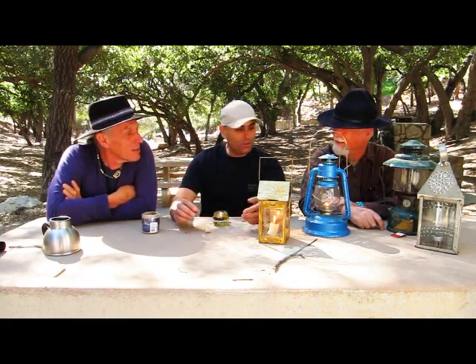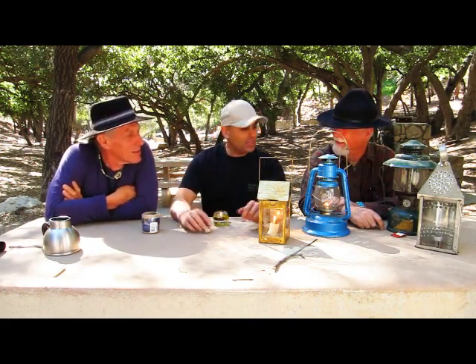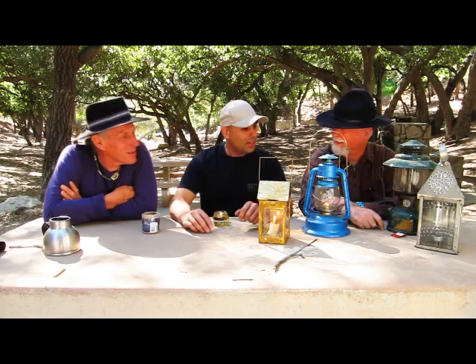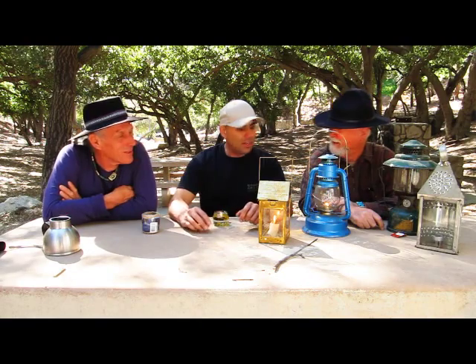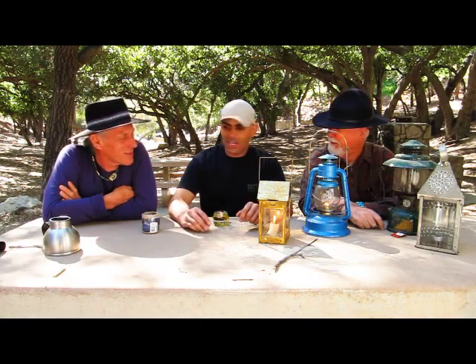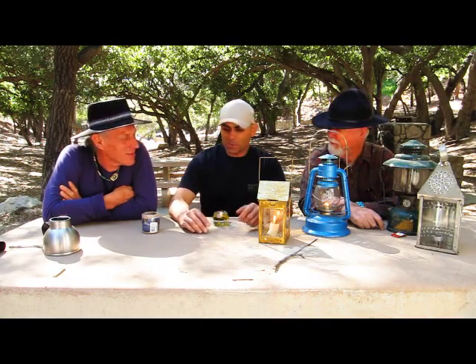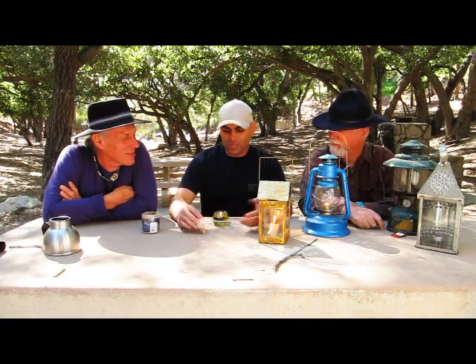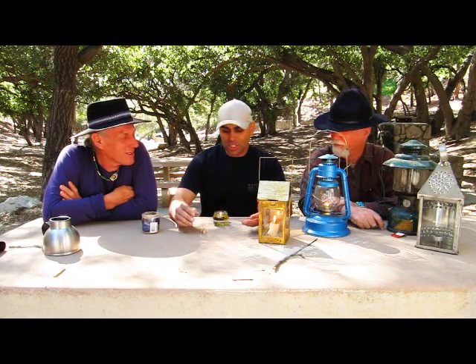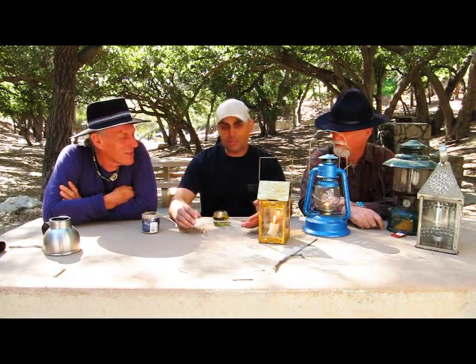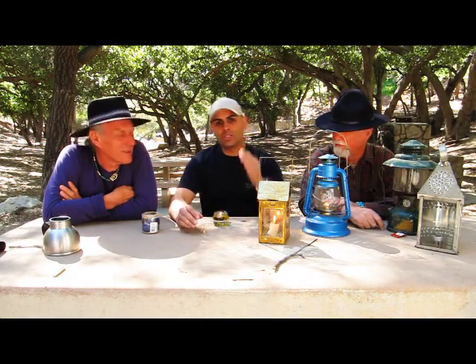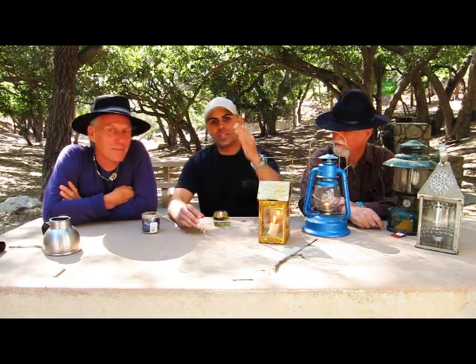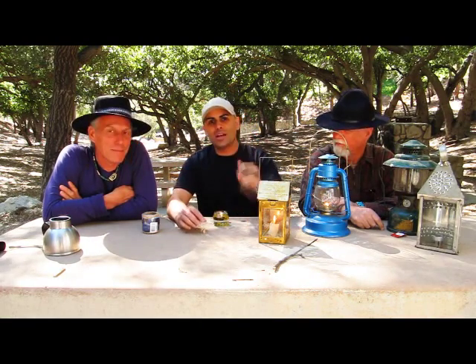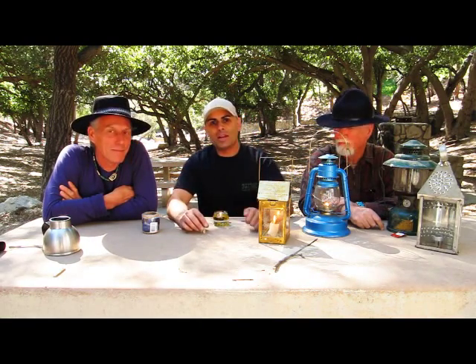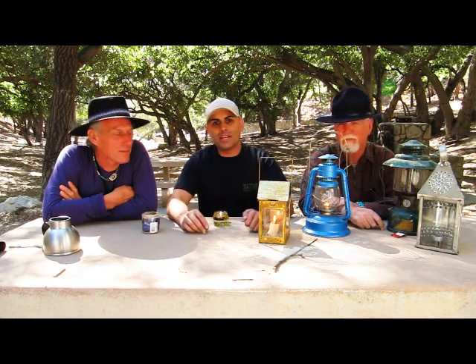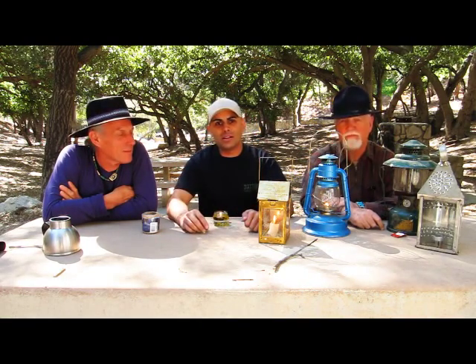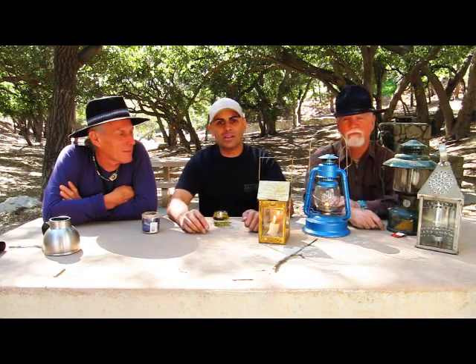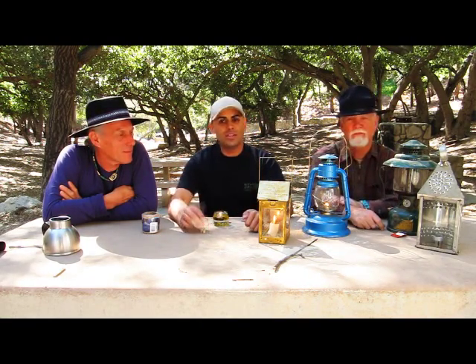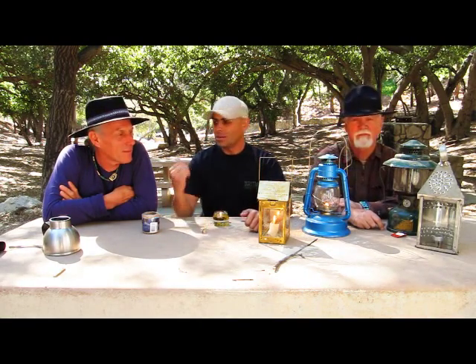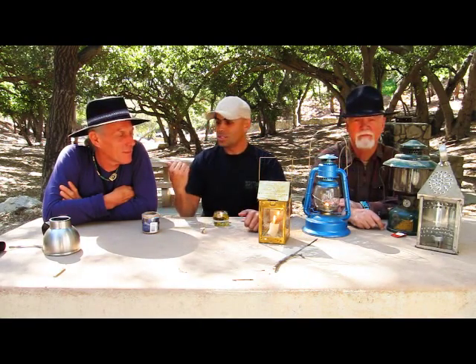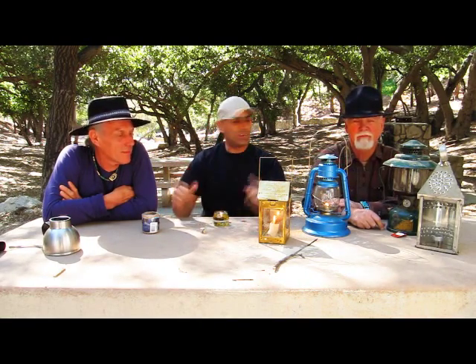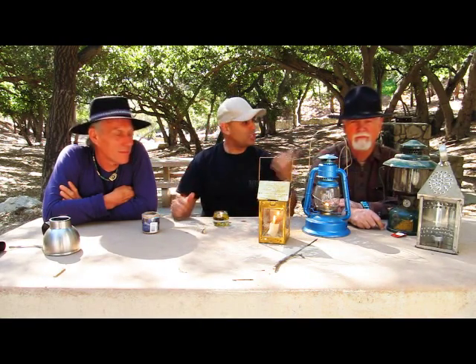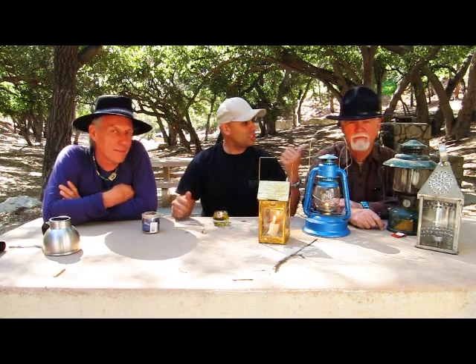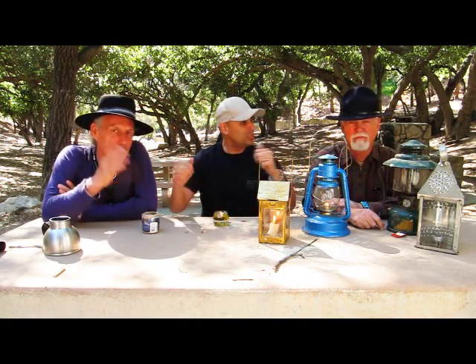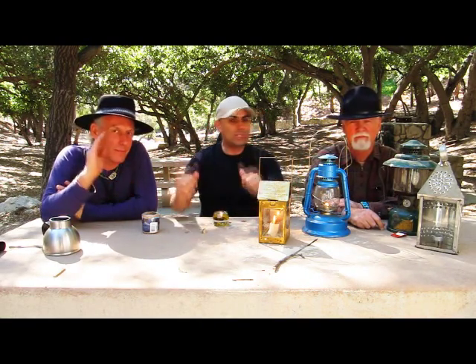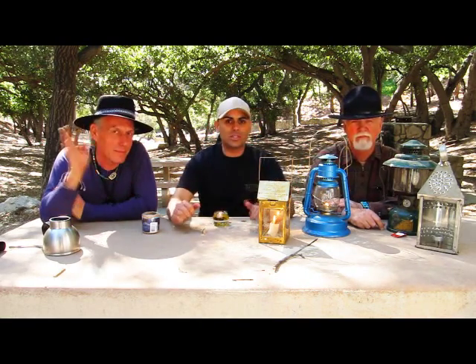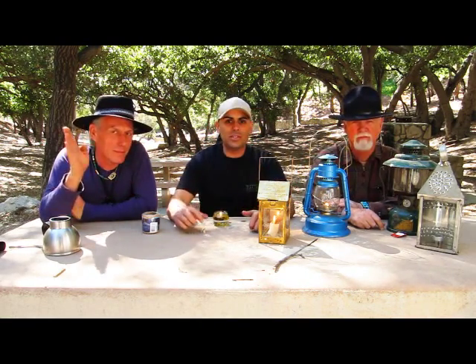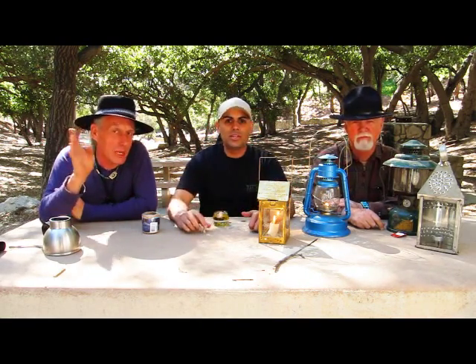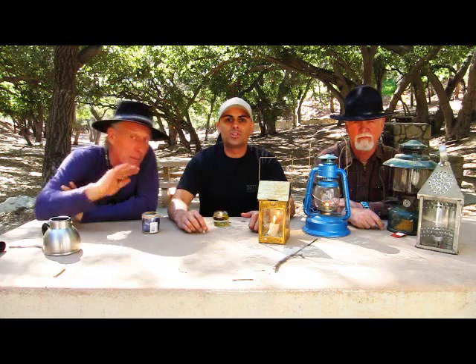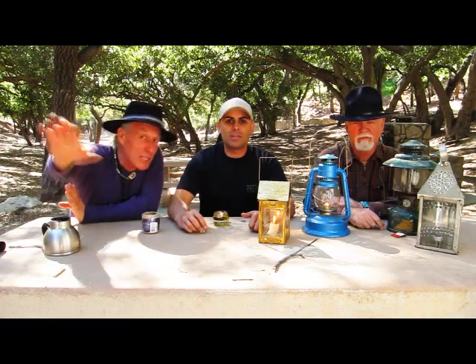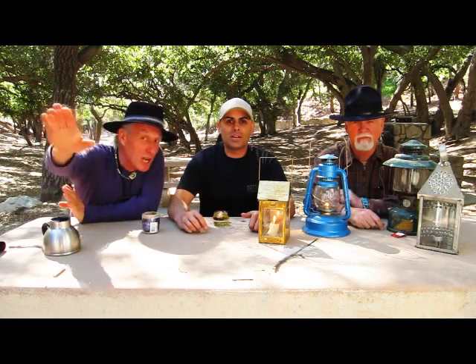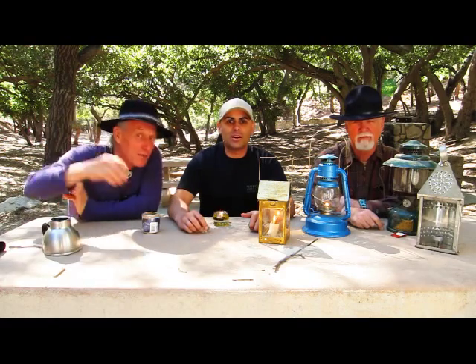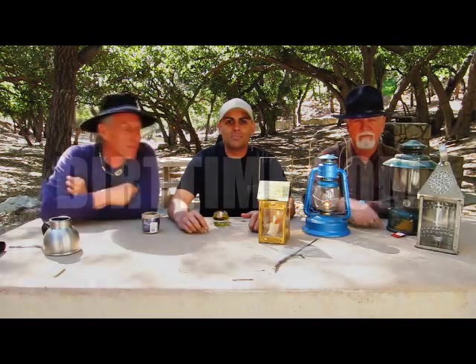That's pretty much it. Once again, I'm Alan Halcon, Christopher Nierges, Dude McLain — DirtTime.com.